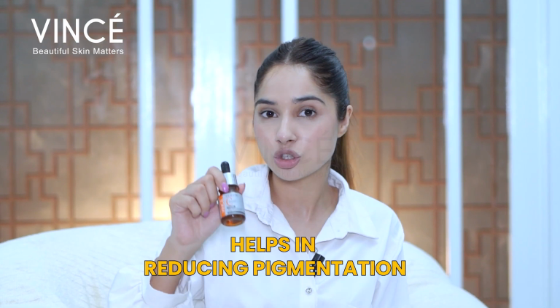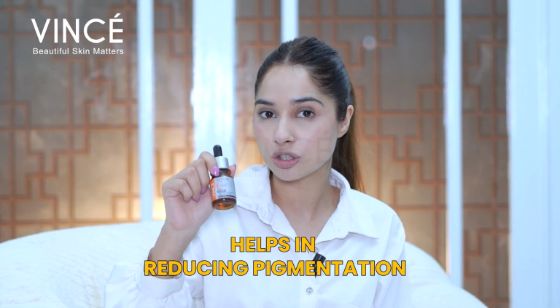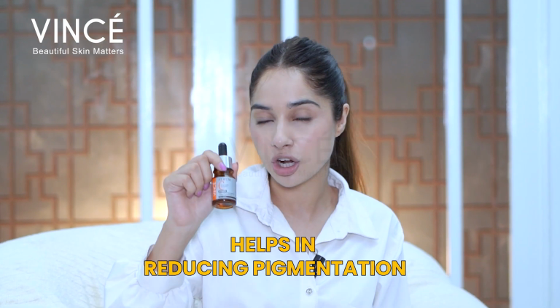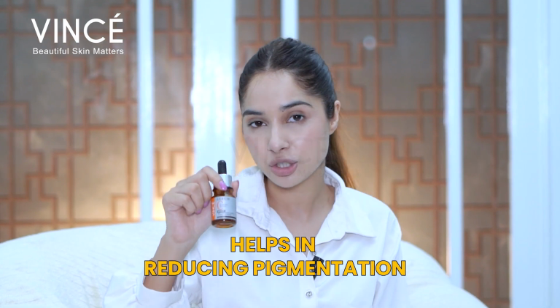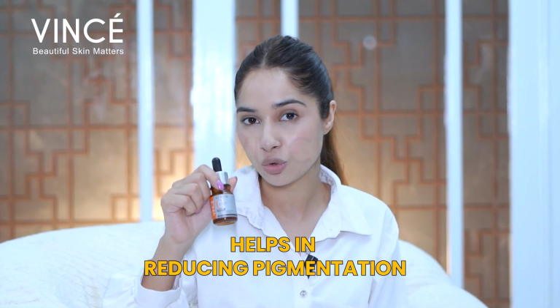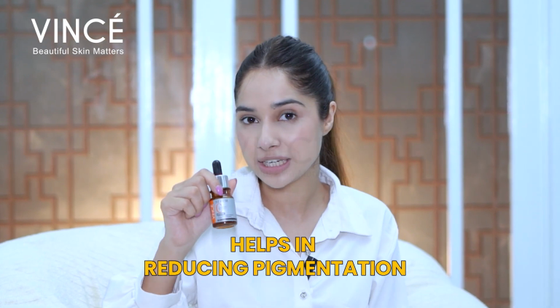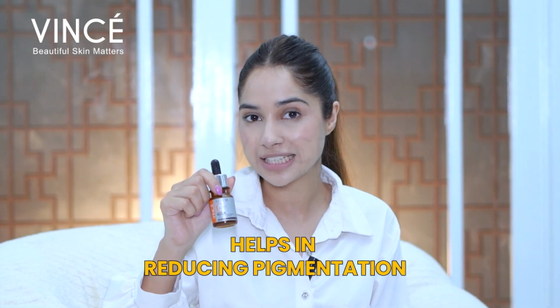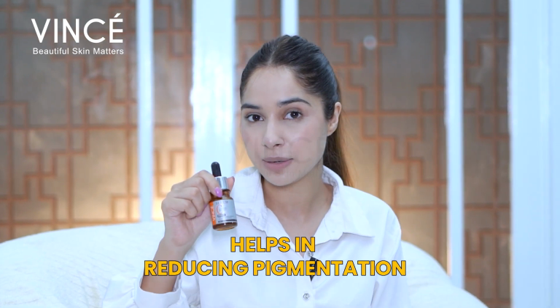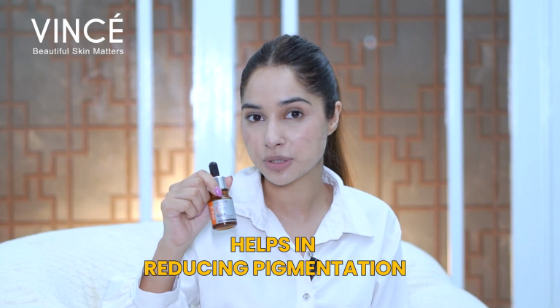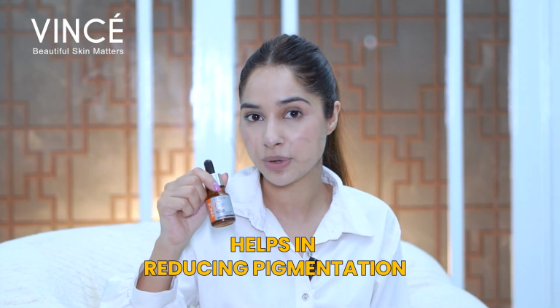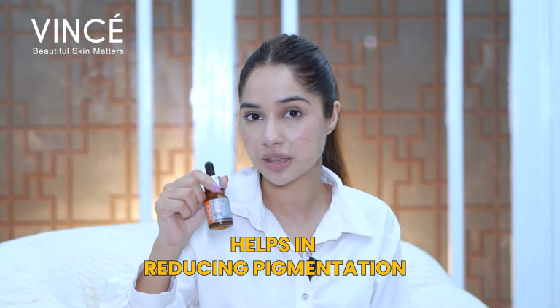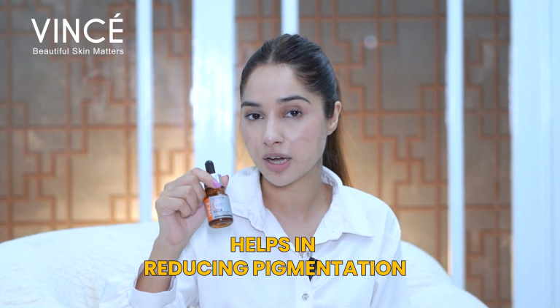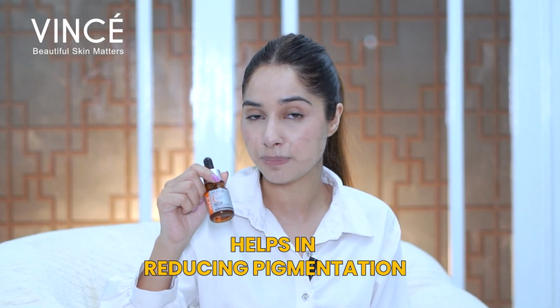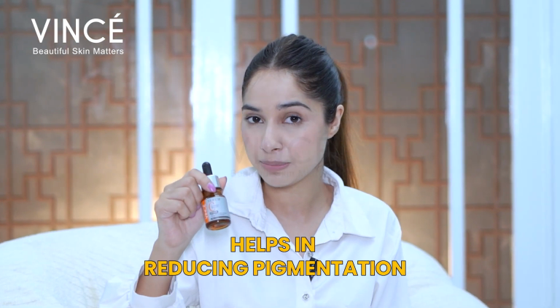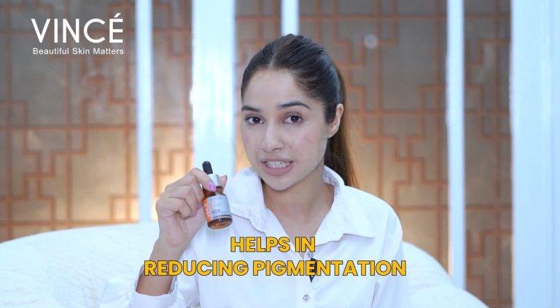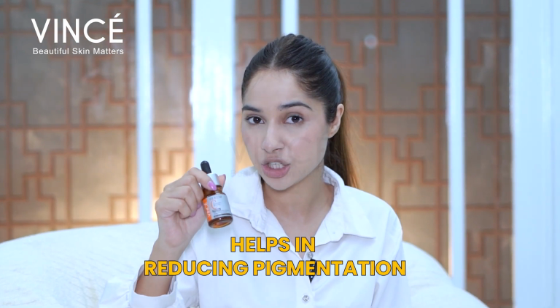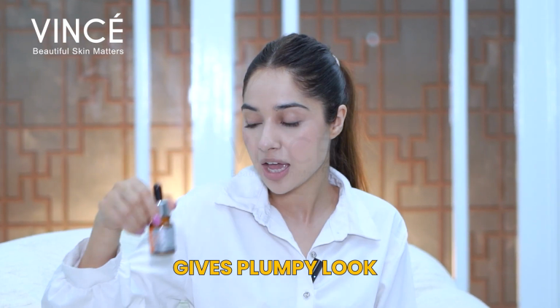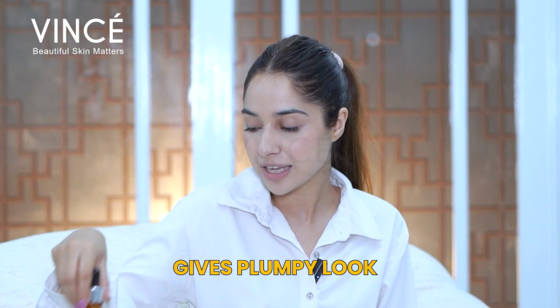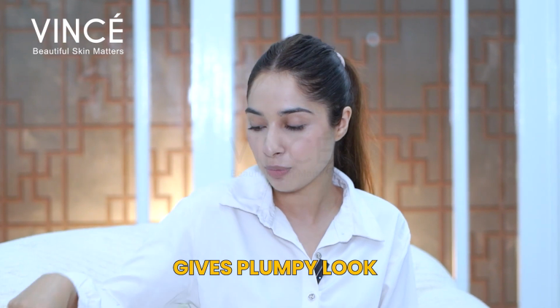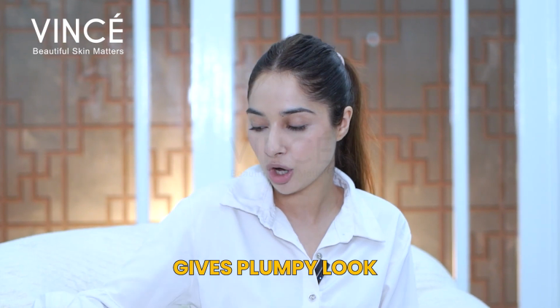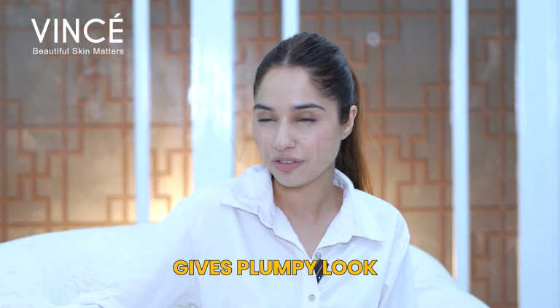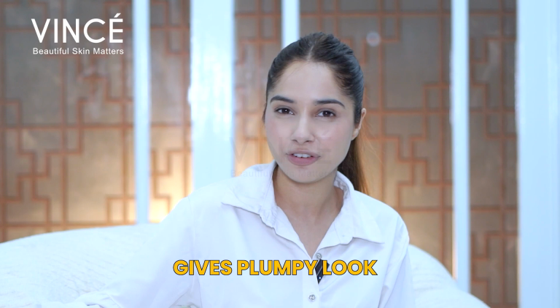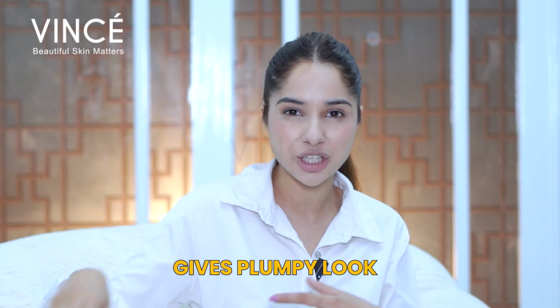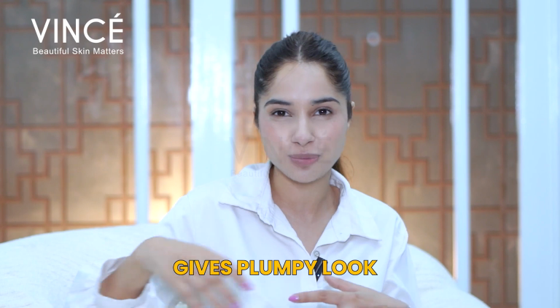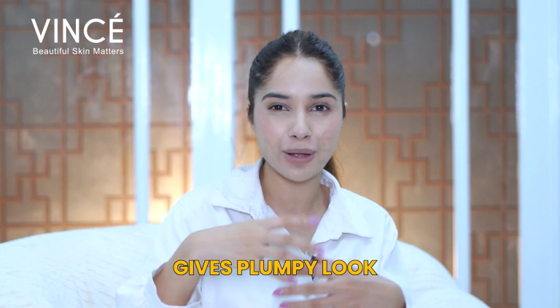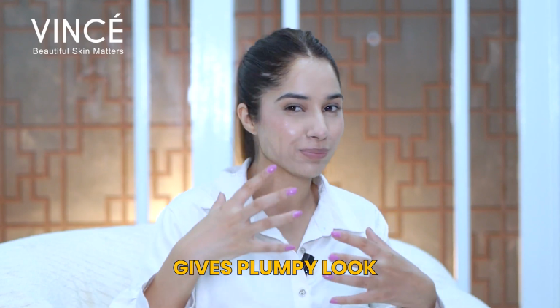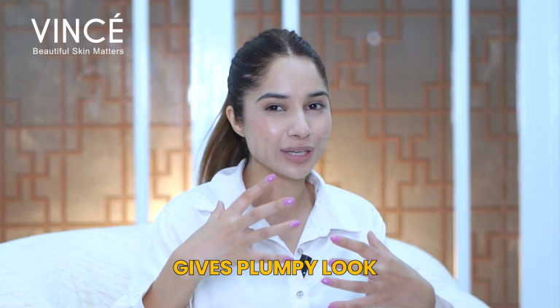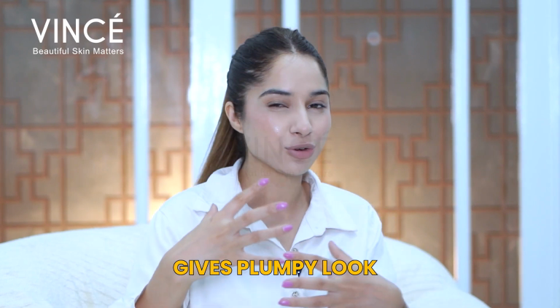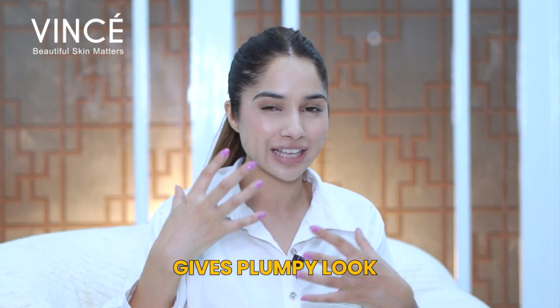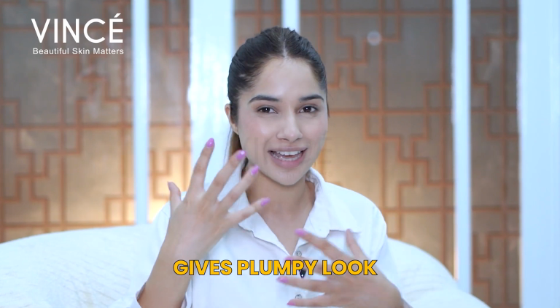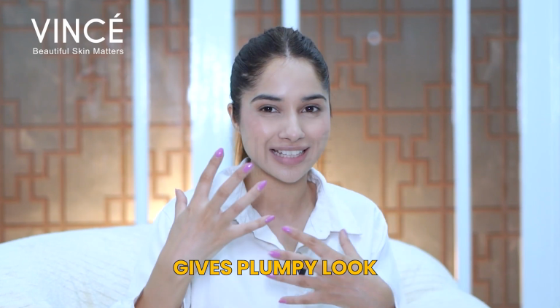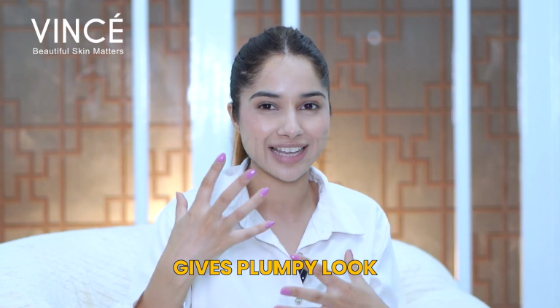So not only does it help with pigmentation, it gives a very fresh, plumpy look to the skin.